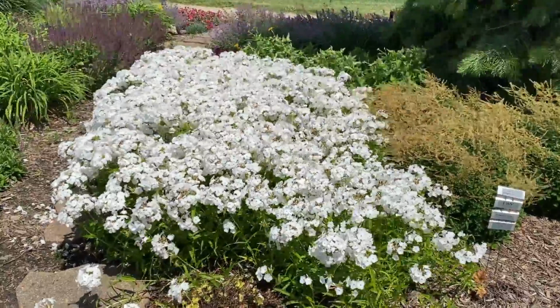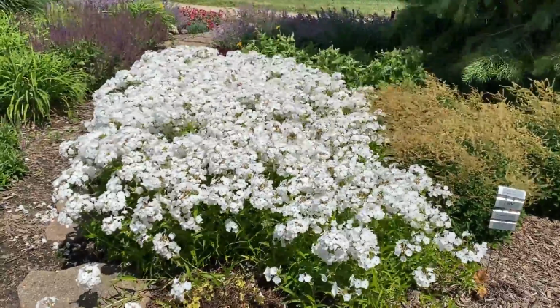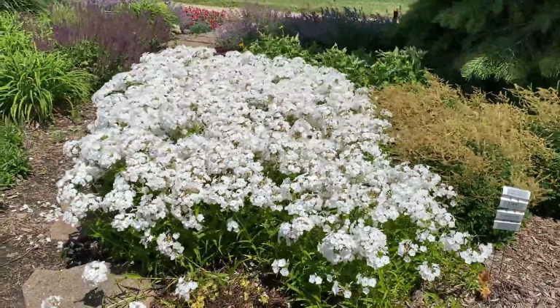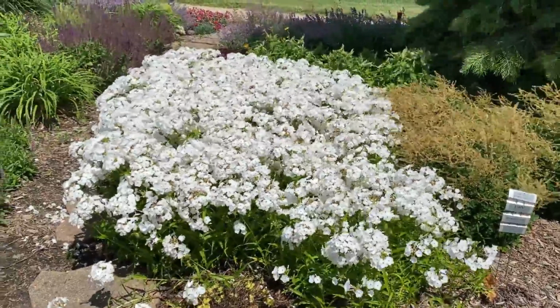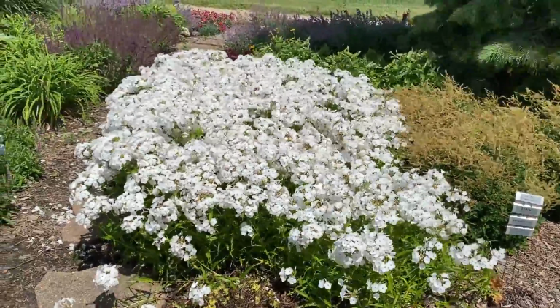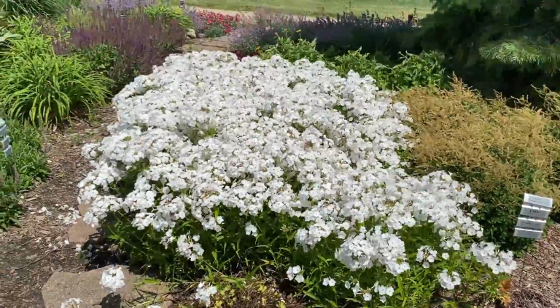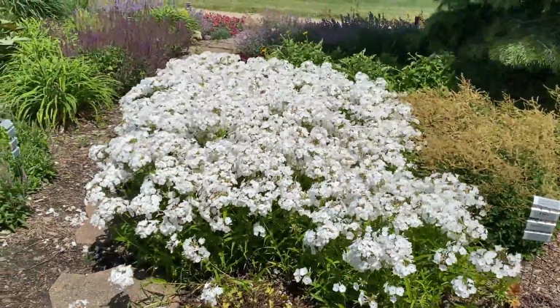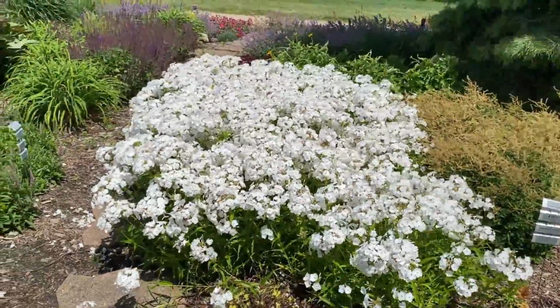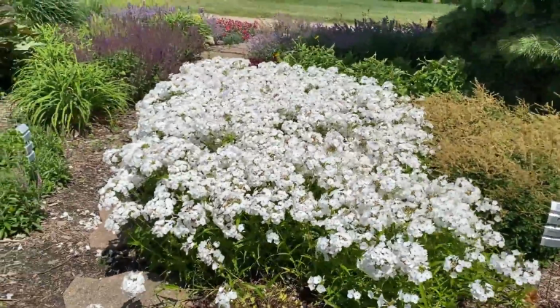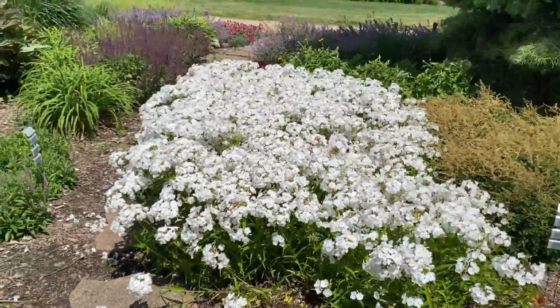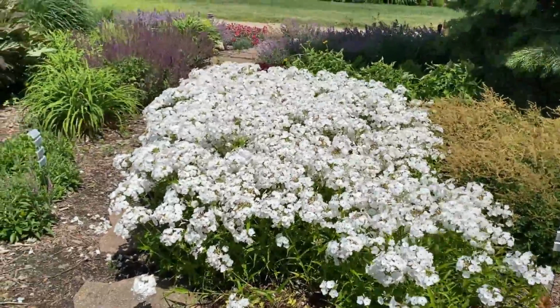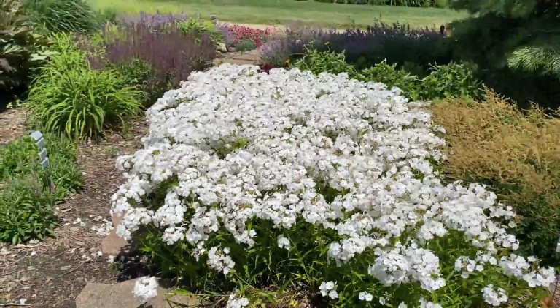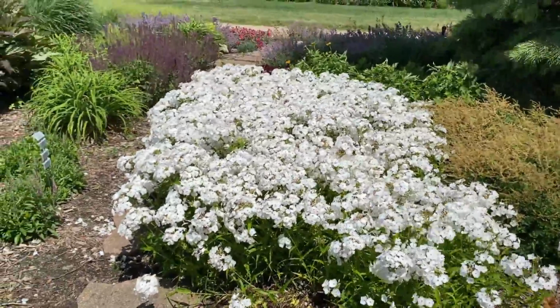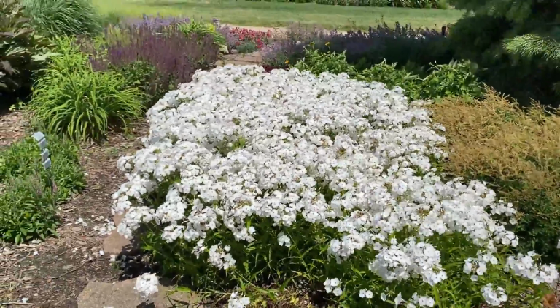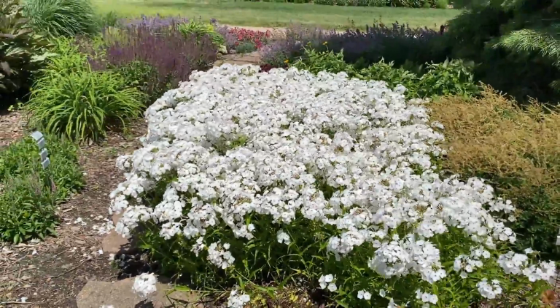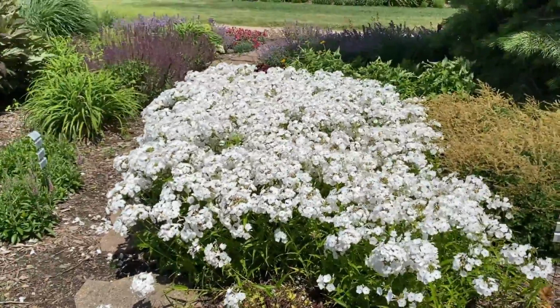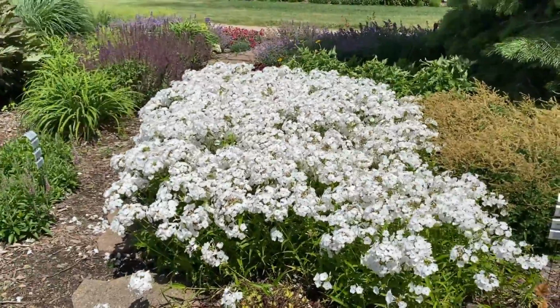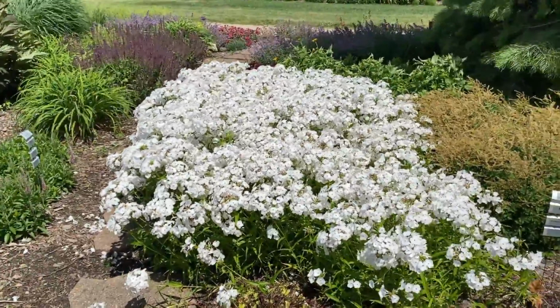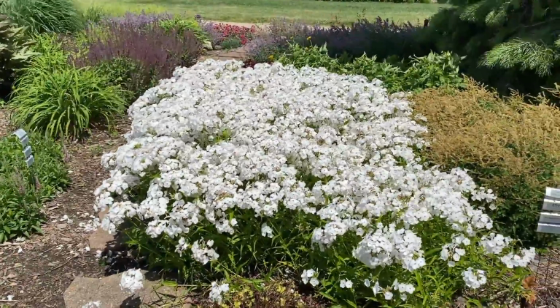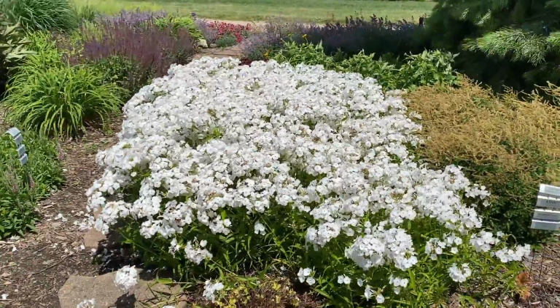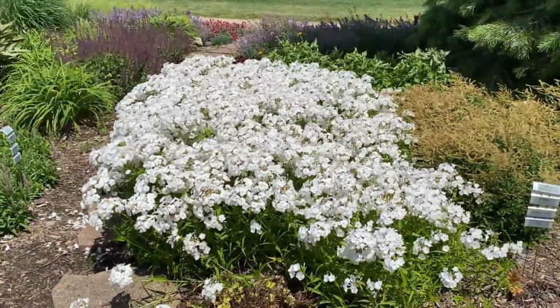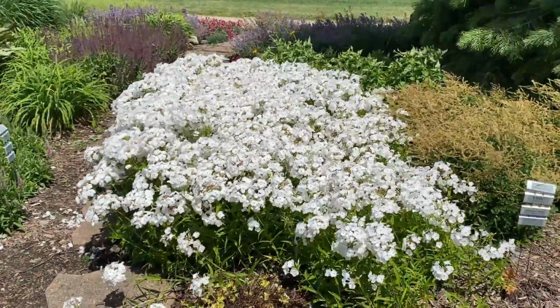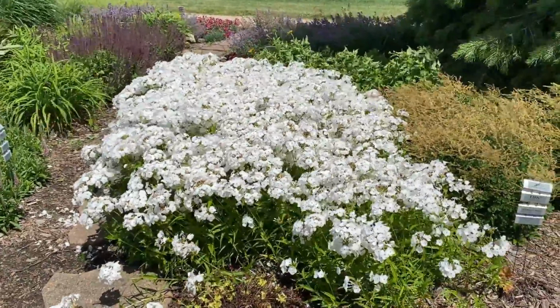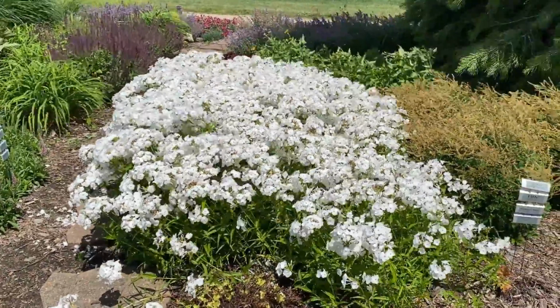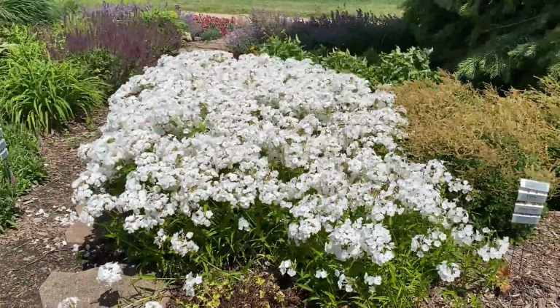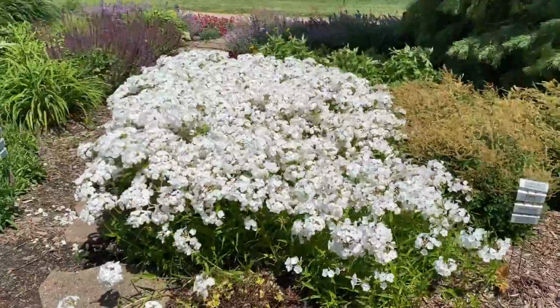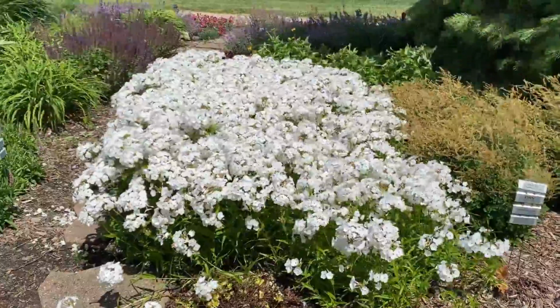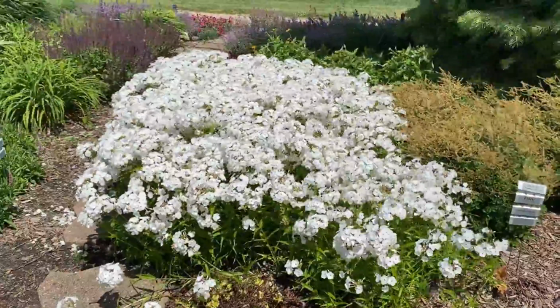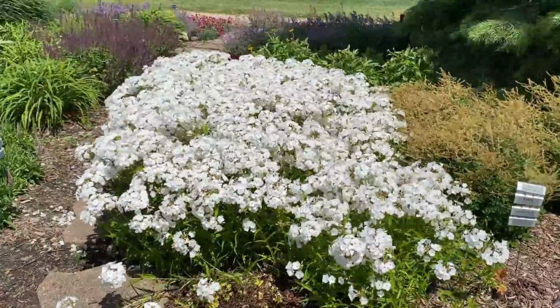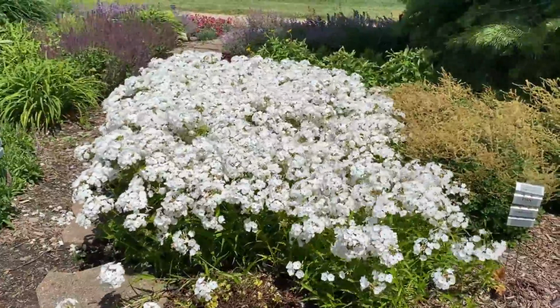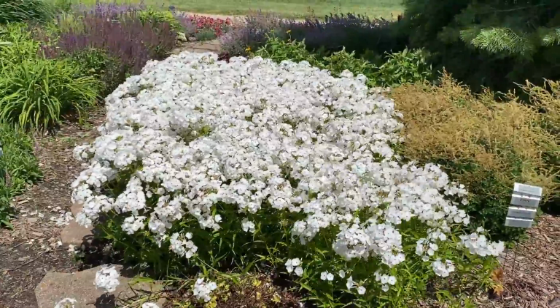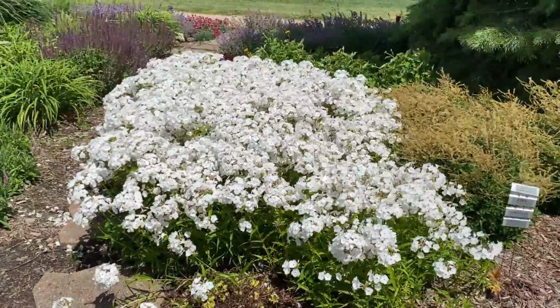Hi, this is Heidi from Garden Crossings out in the garden today, and I wanted to show you this Opening Act White. It's absolutely beautiful.